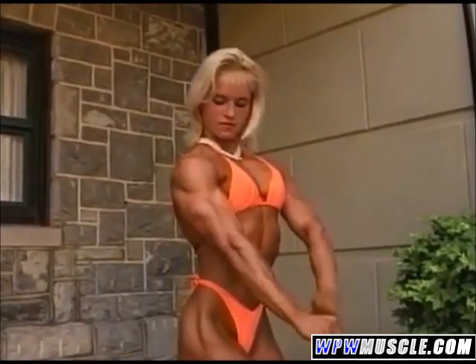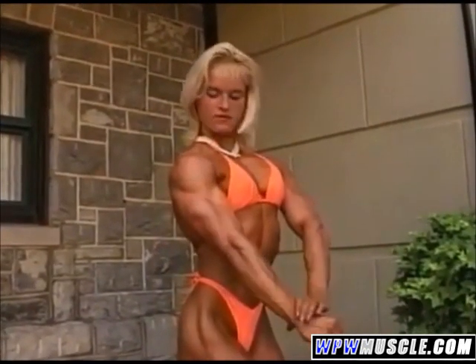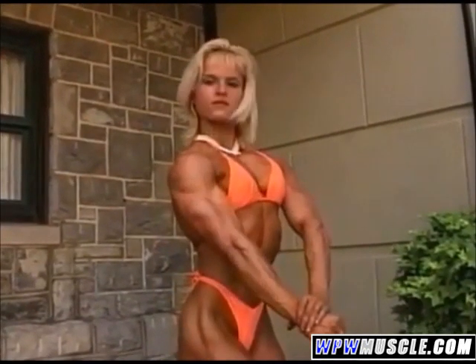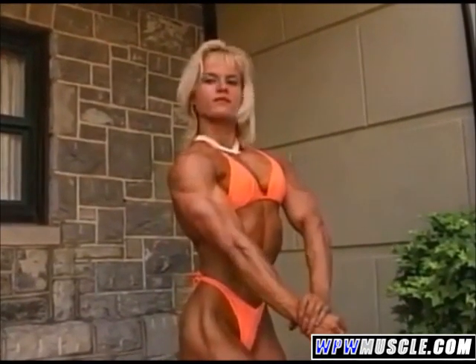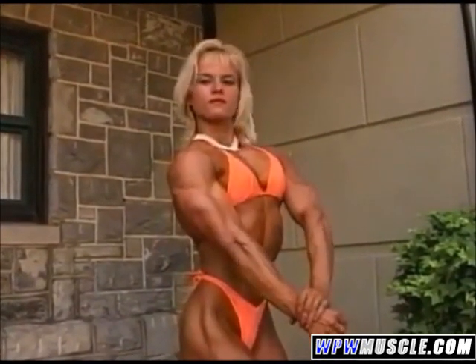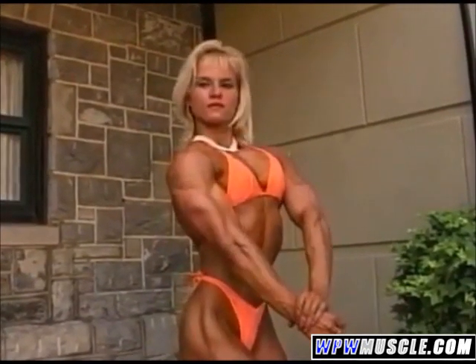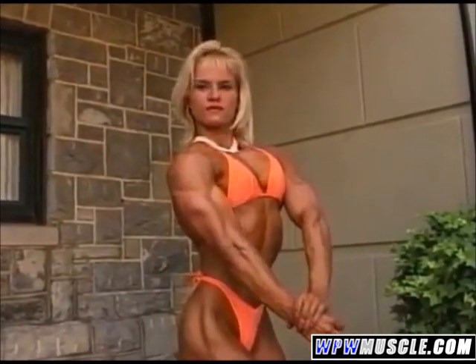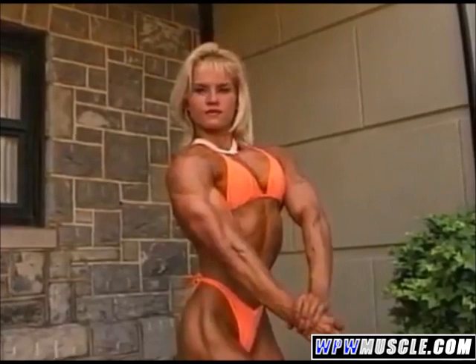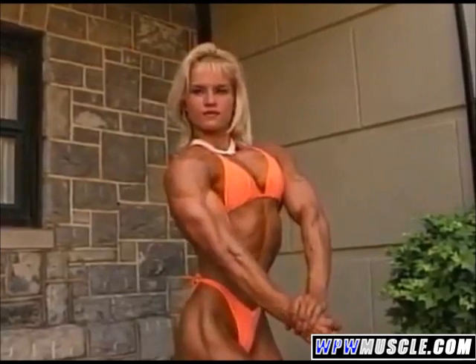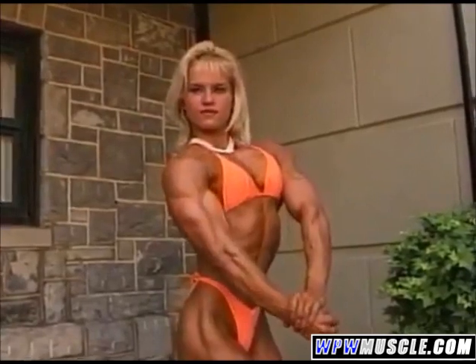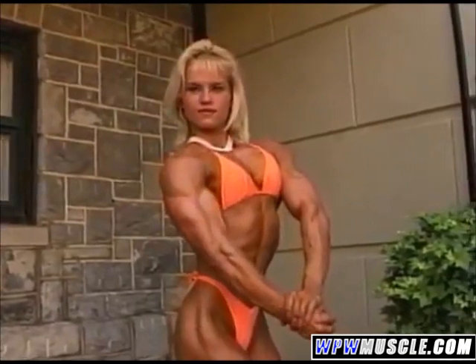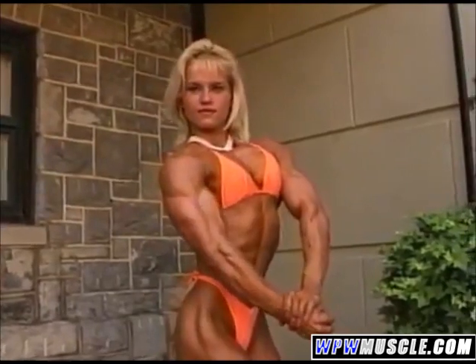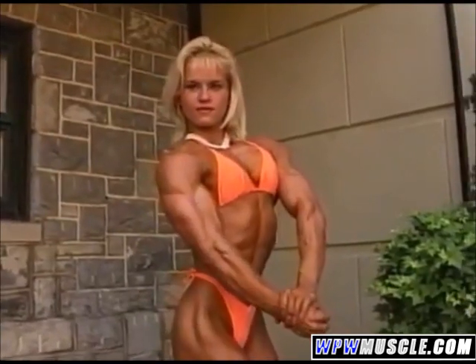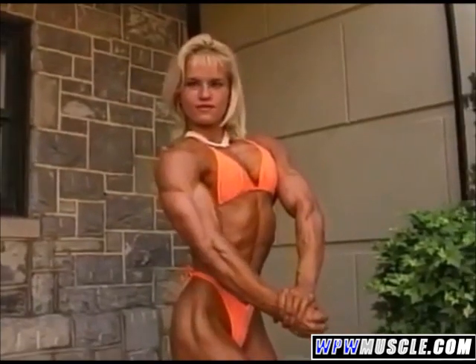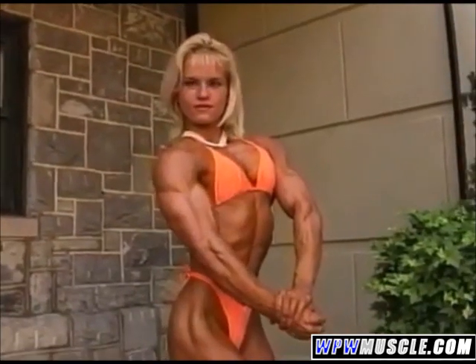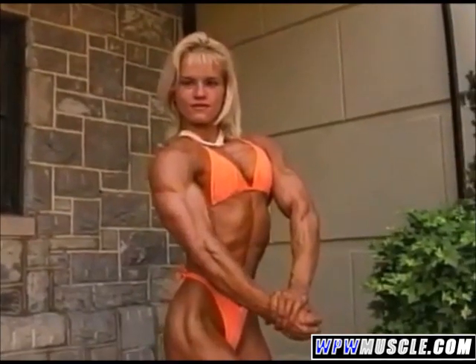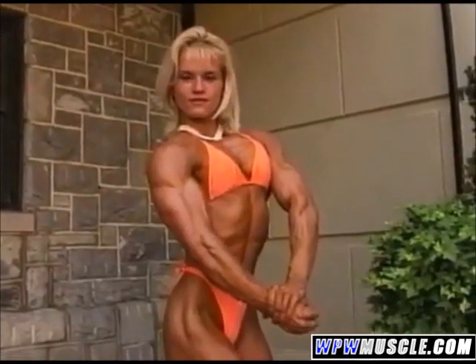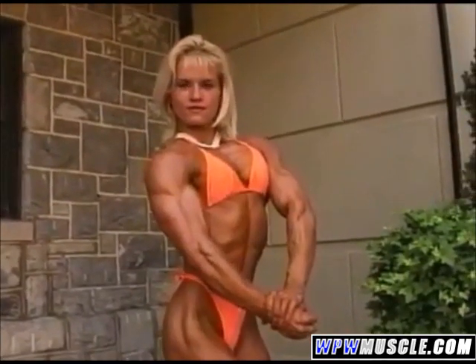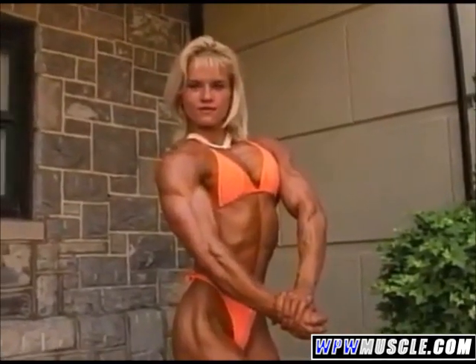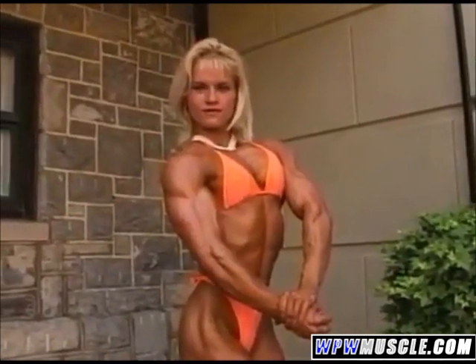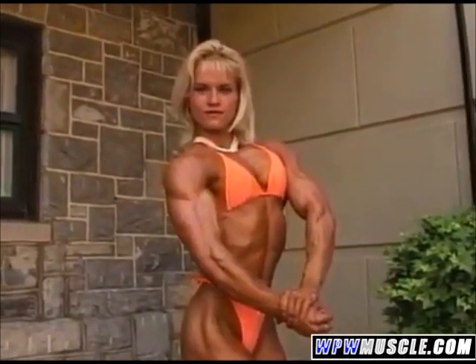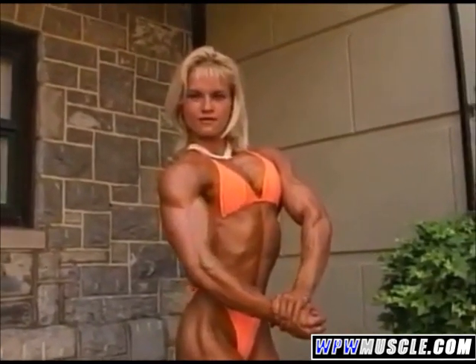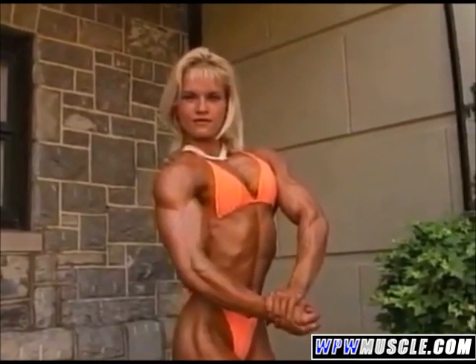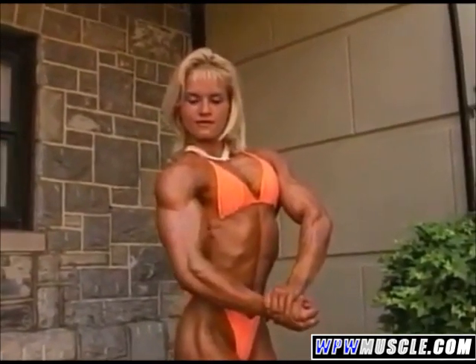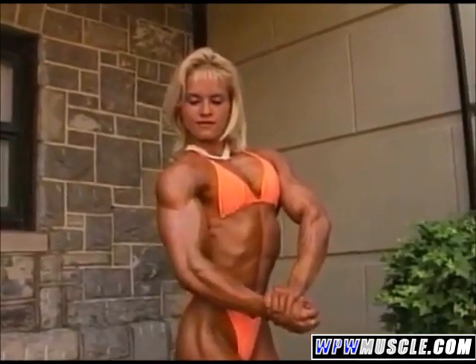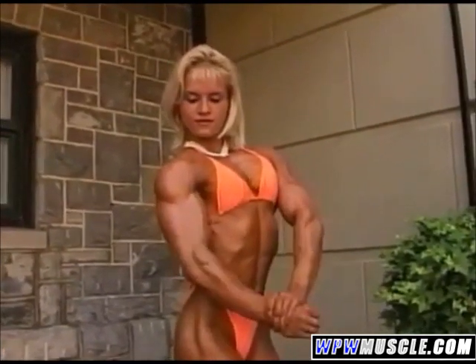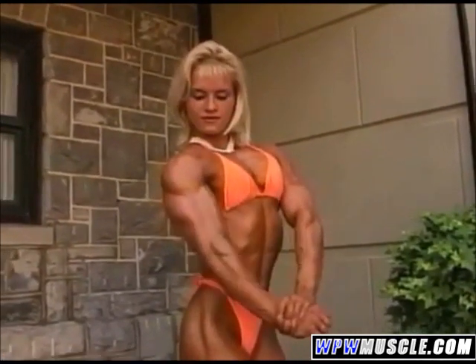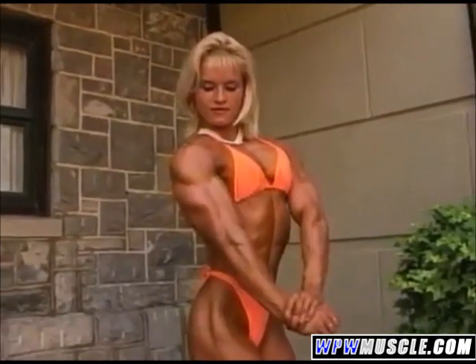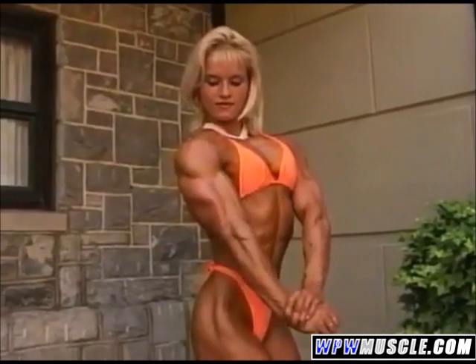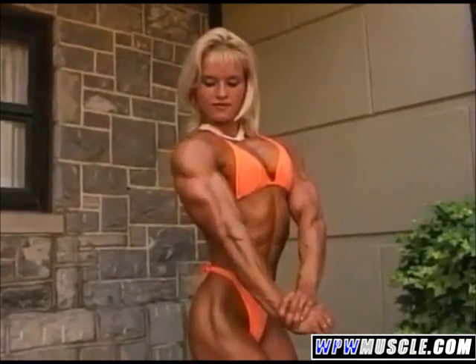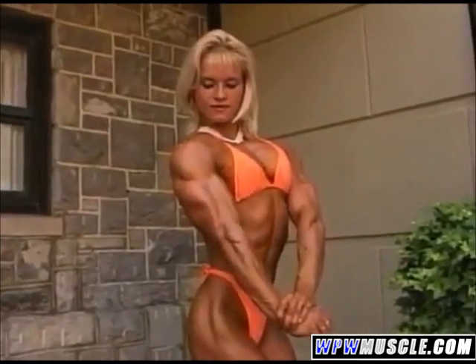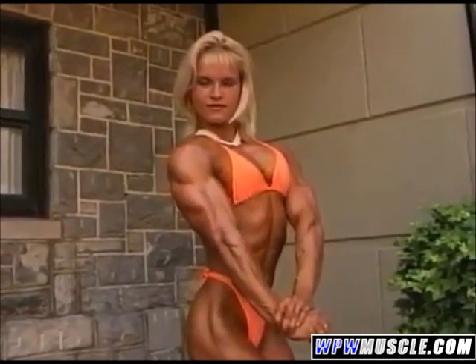Oh yeah, there you go. A lot more triceps. There you go.